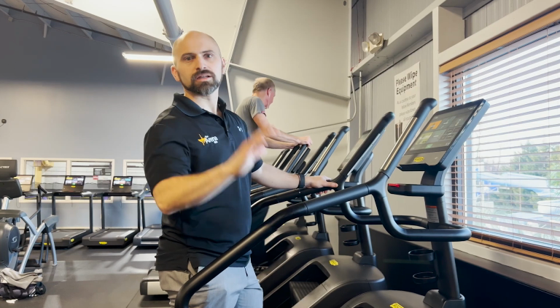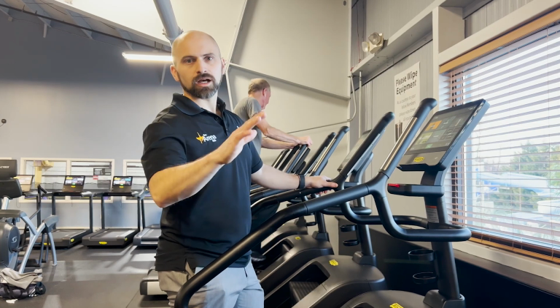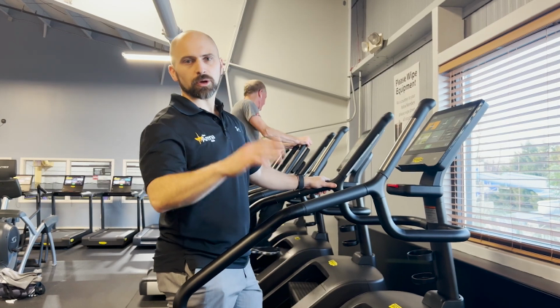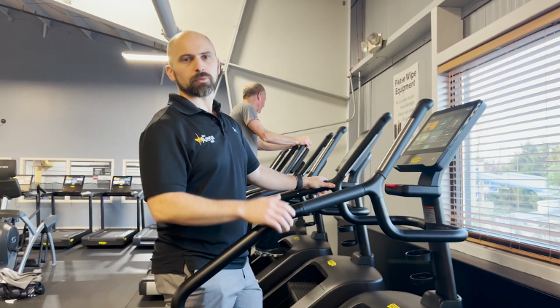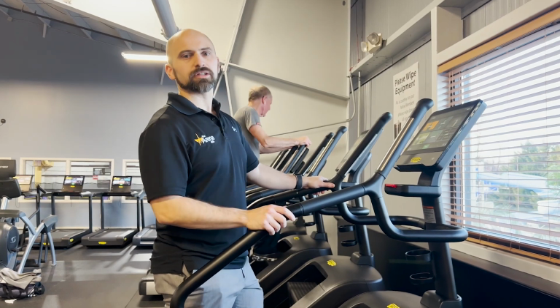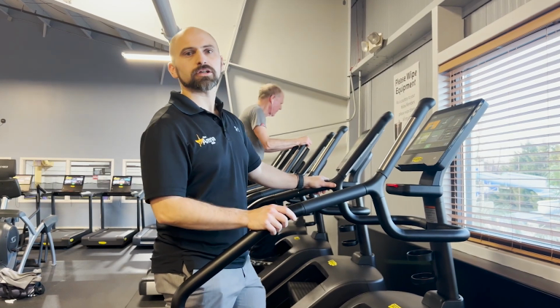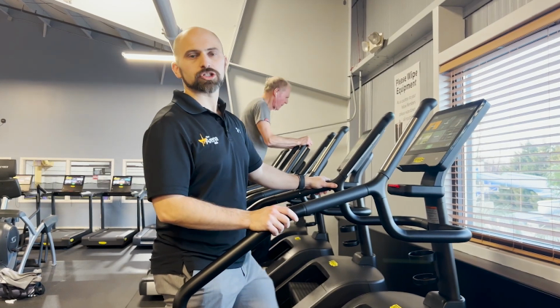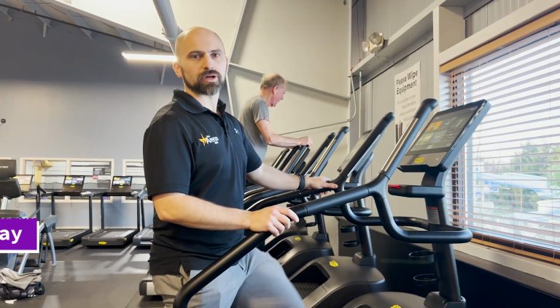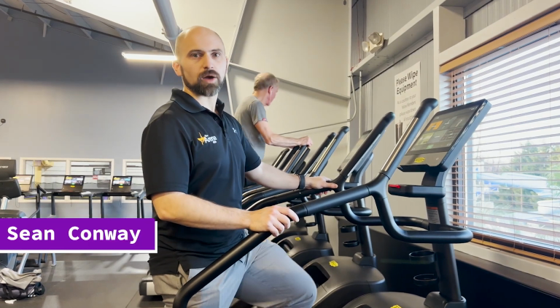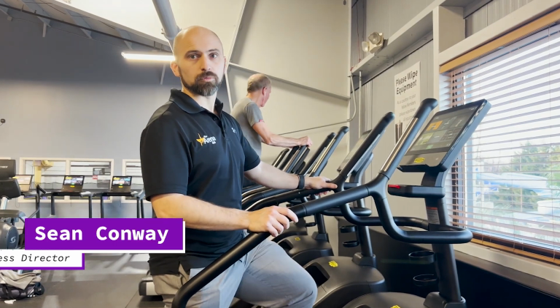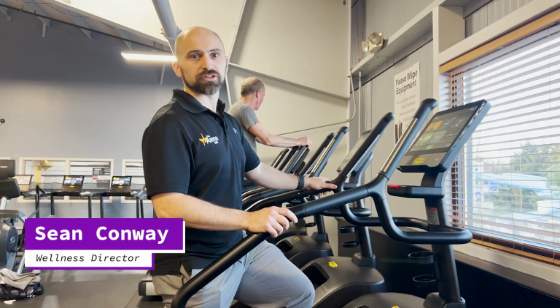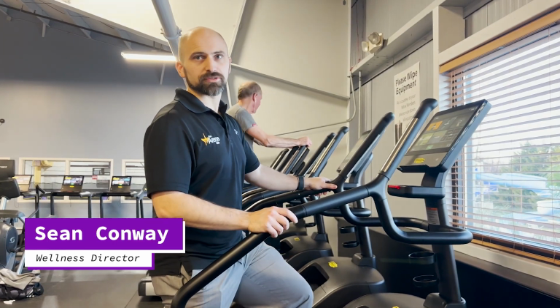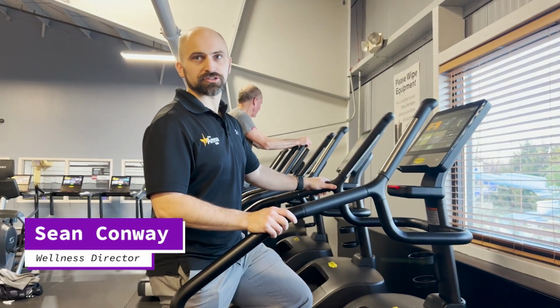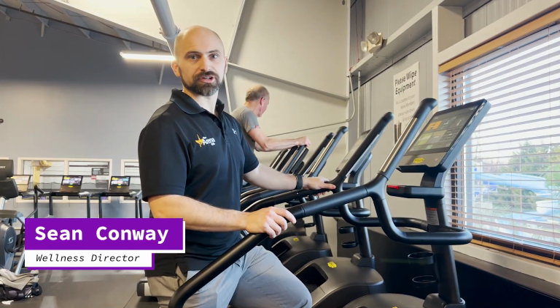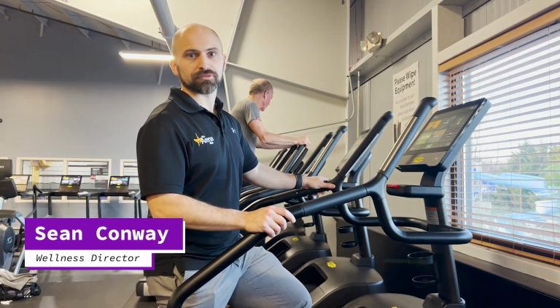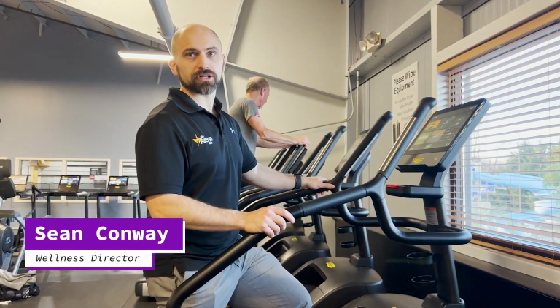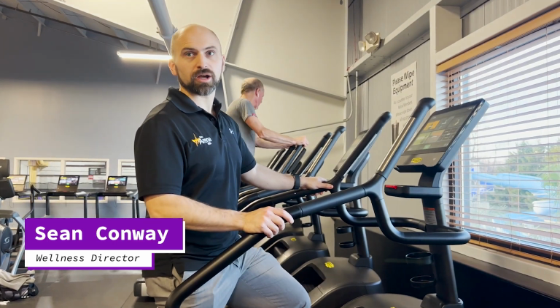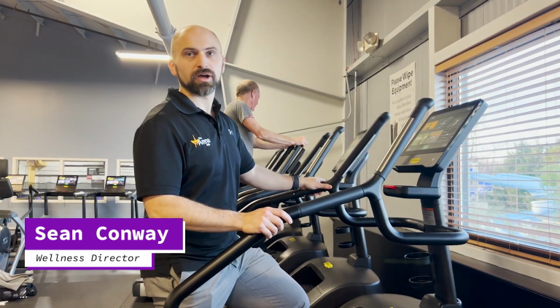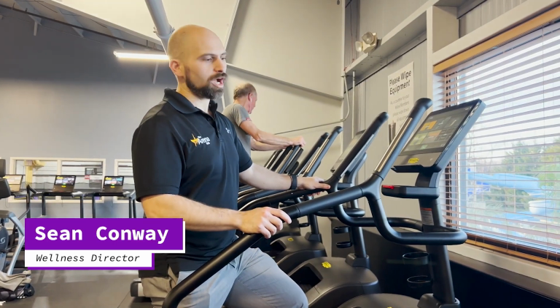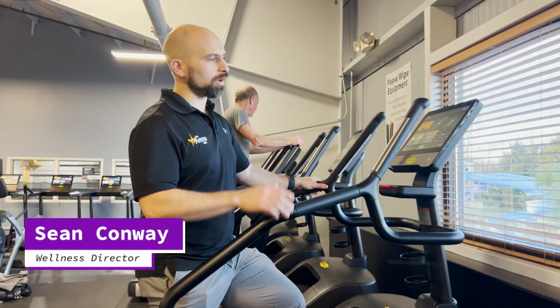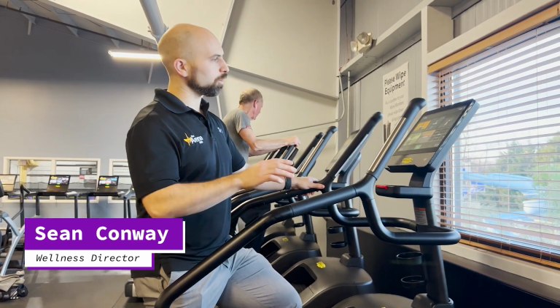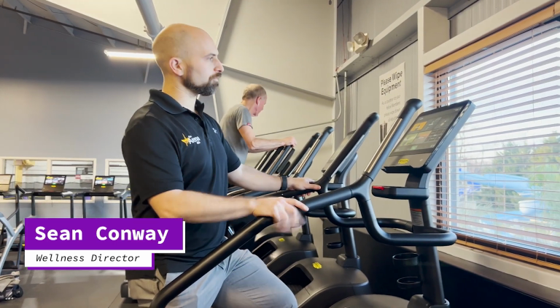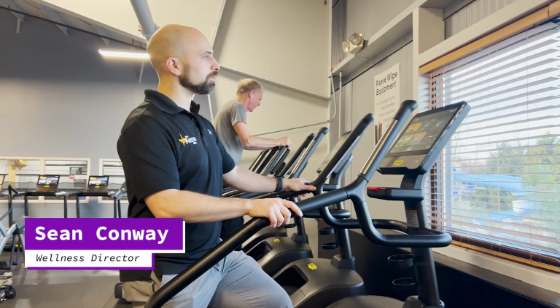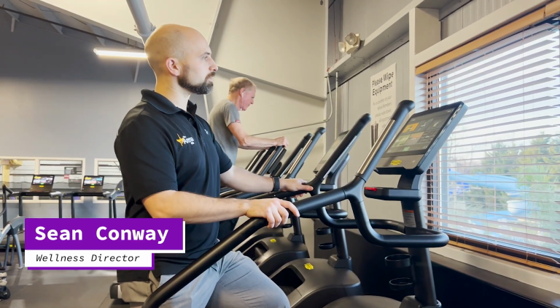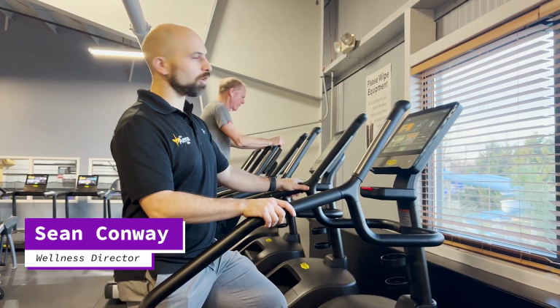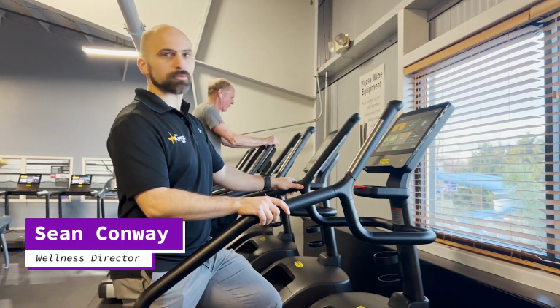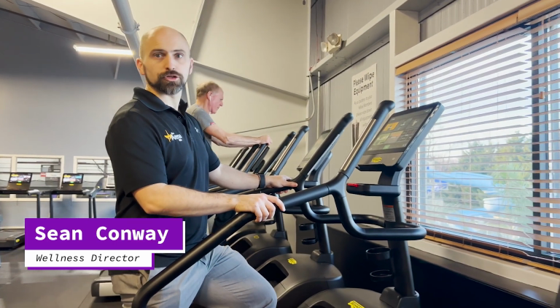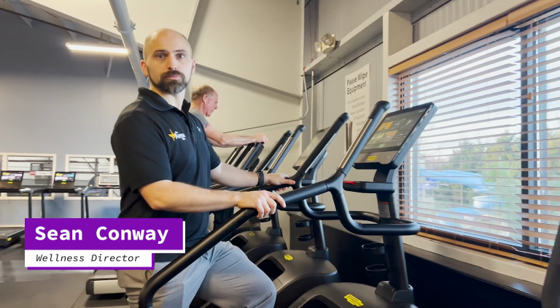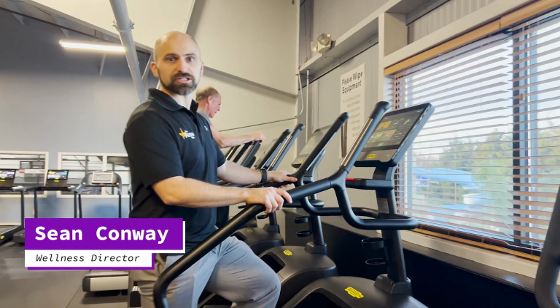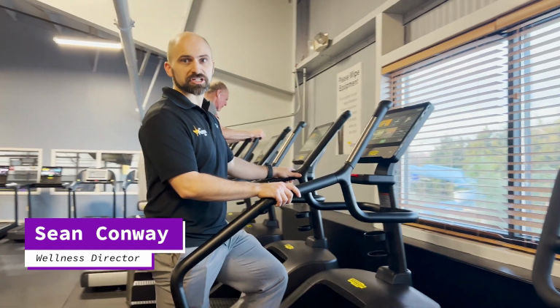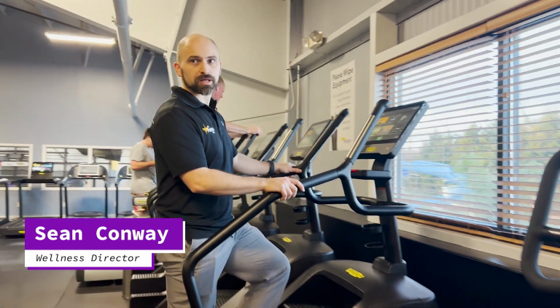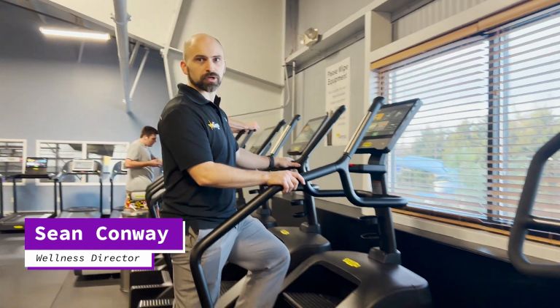Hello everyone, Sean Conway, Wellness Director here at the Arena Club. I want to go over our new Matrix step mill.